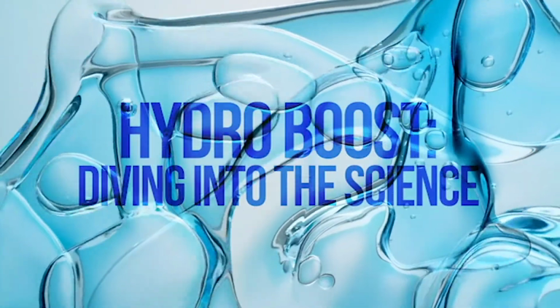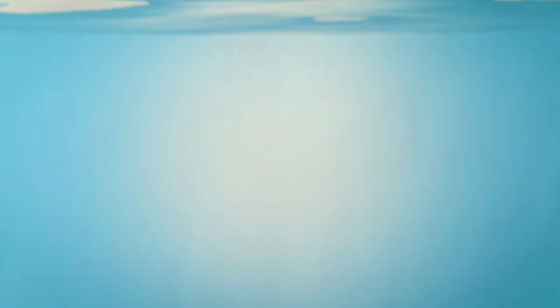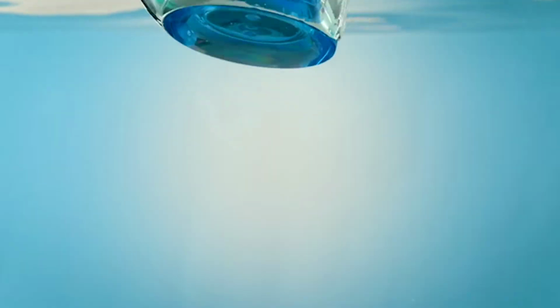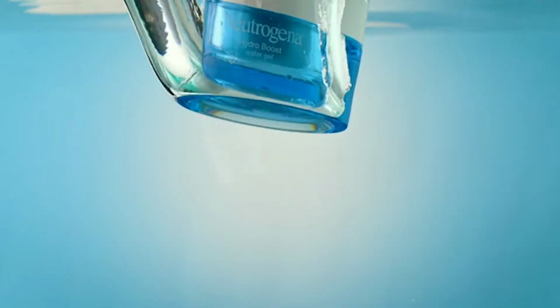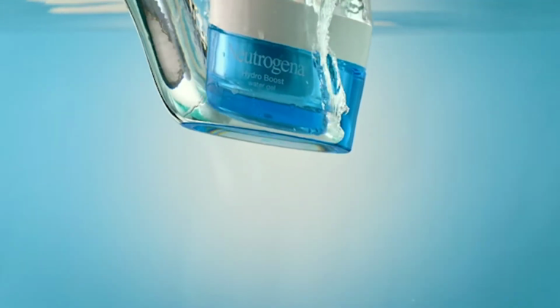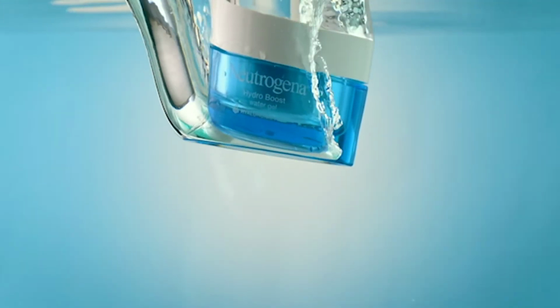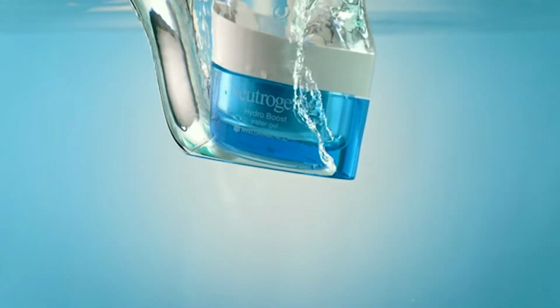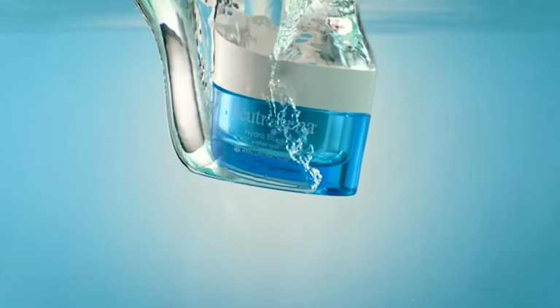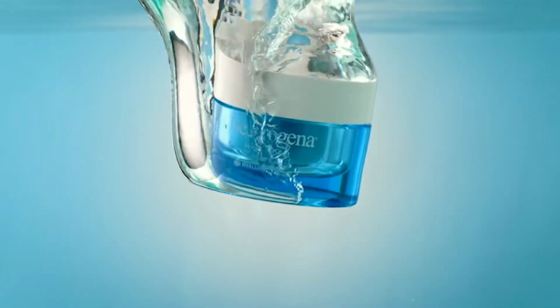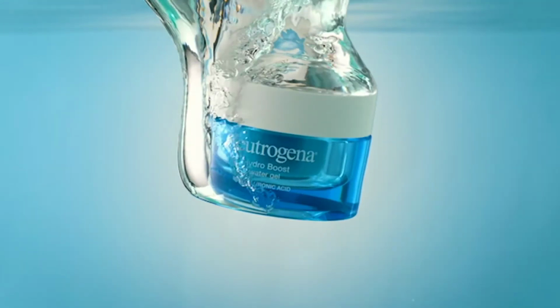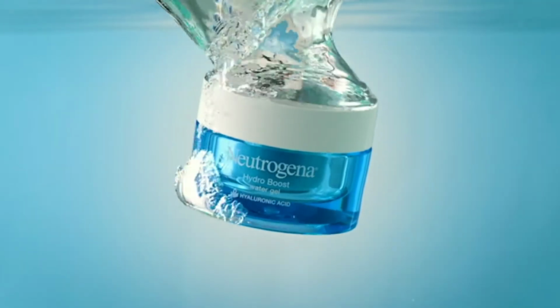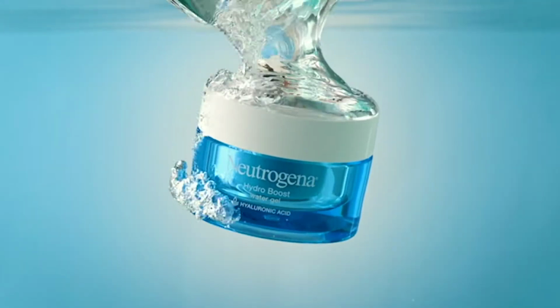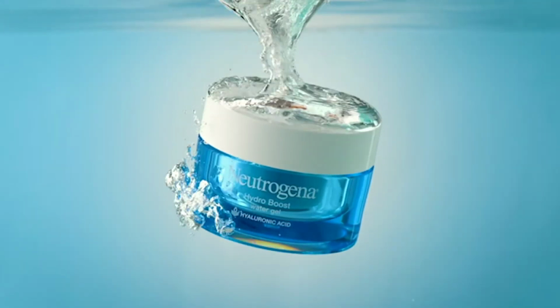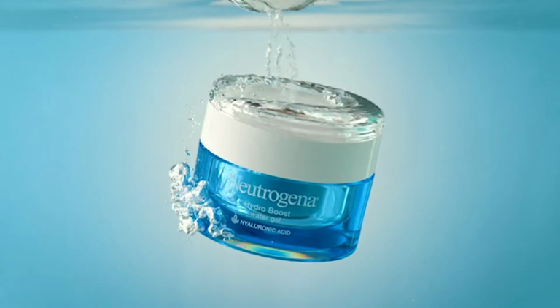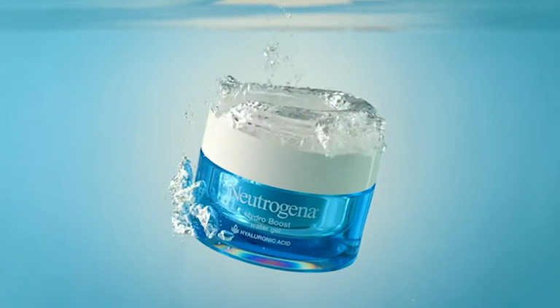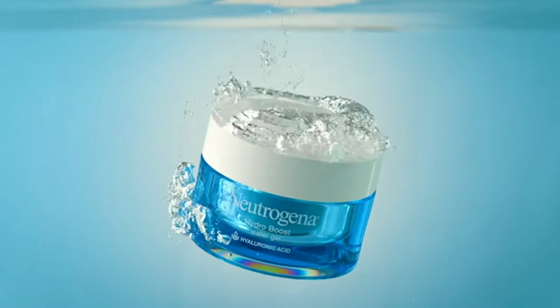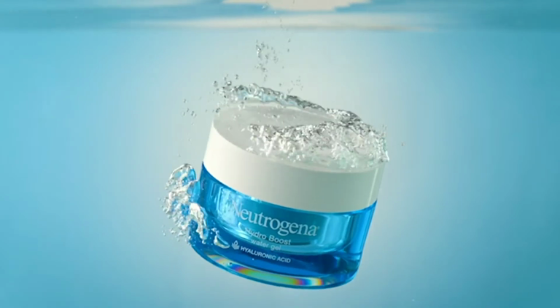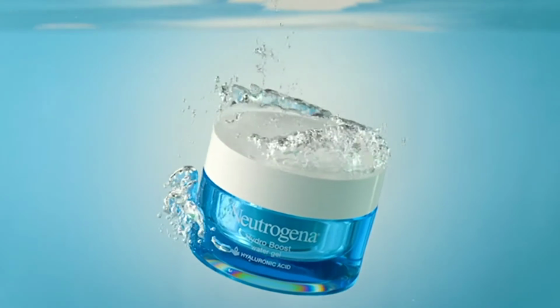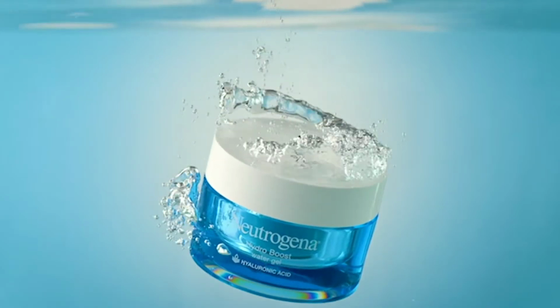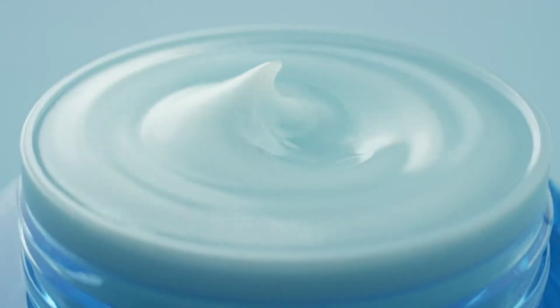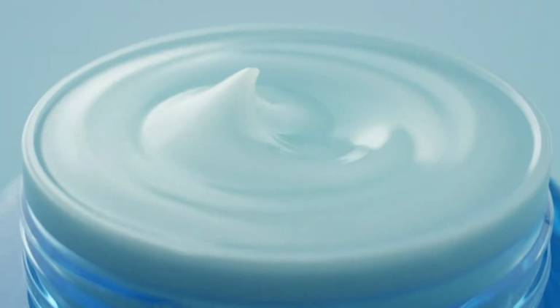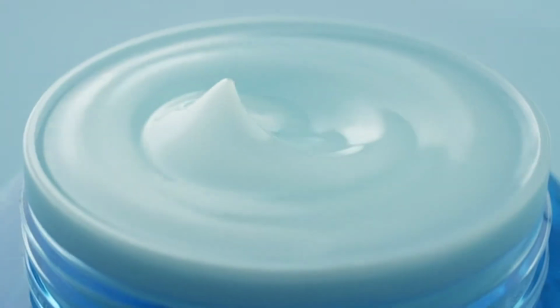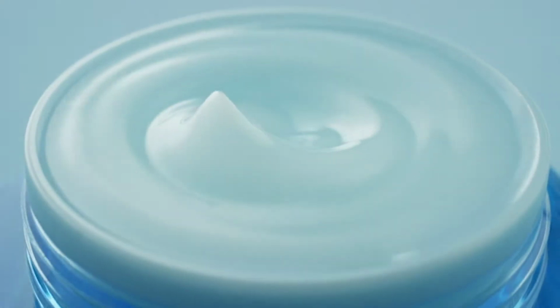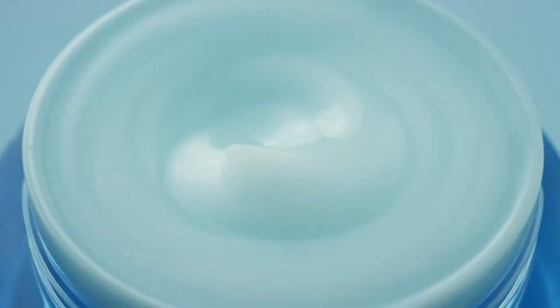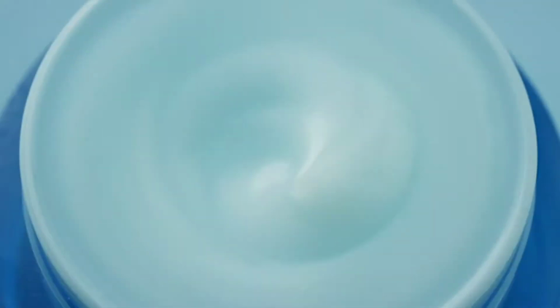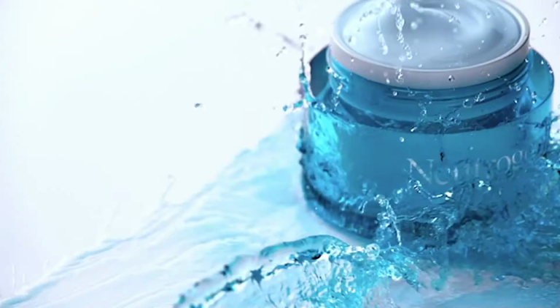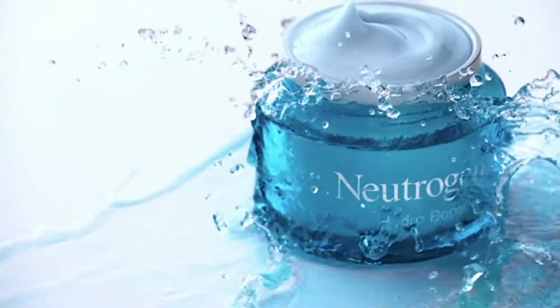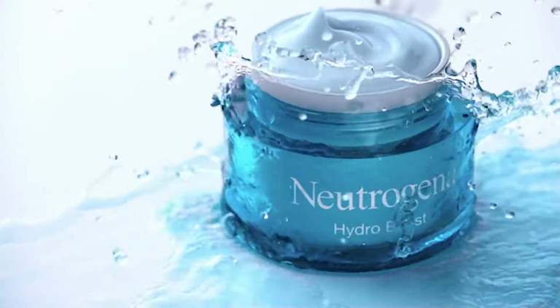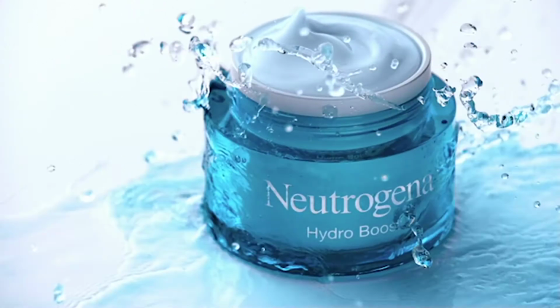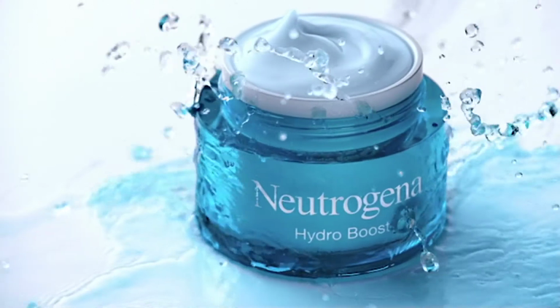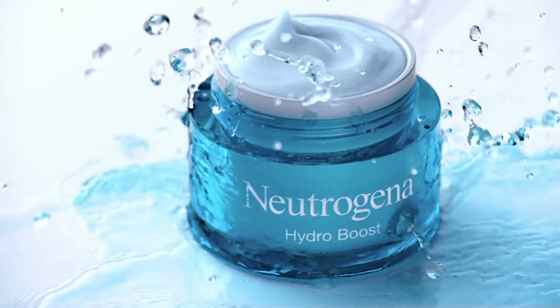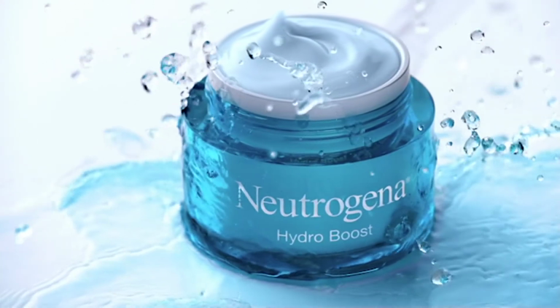Meet Hydro Boost, the number one pure hyaluronic acid moisturizer designed to deliver non-stop hydration.